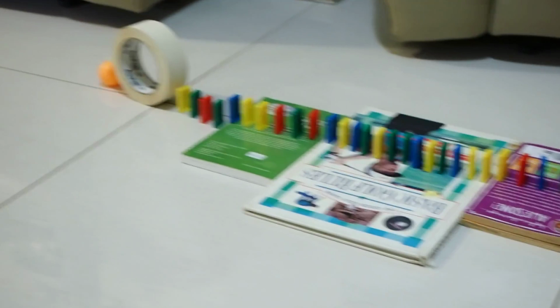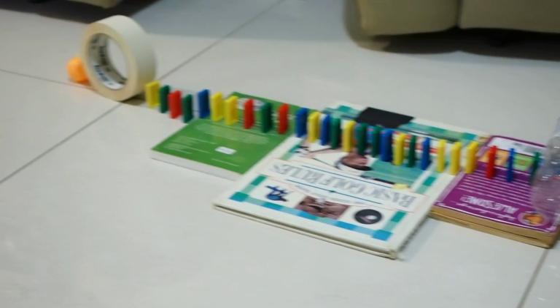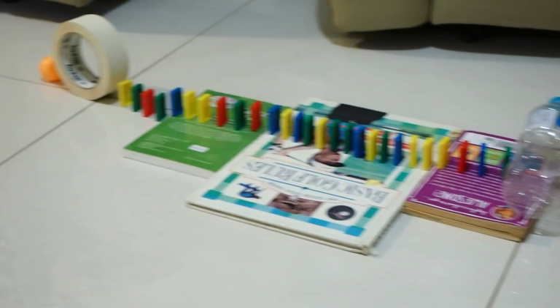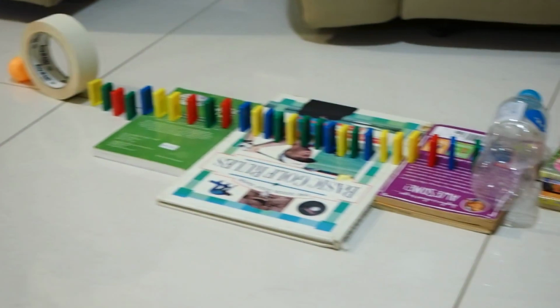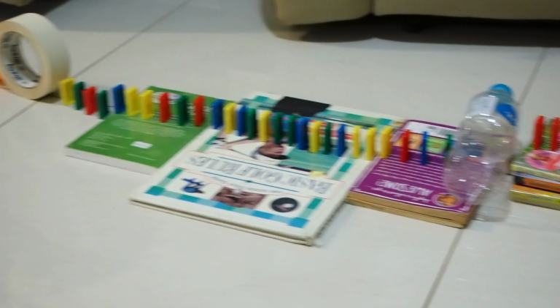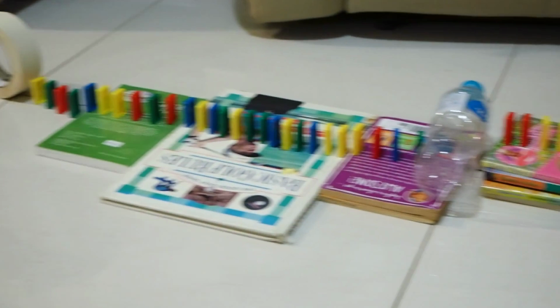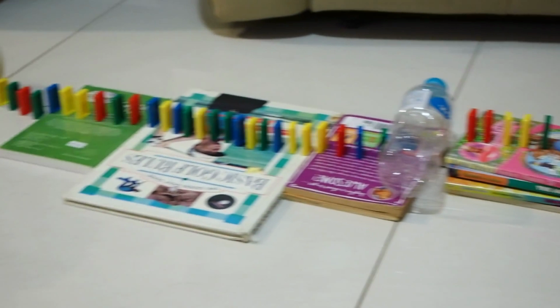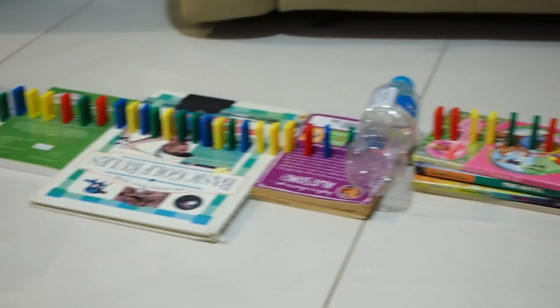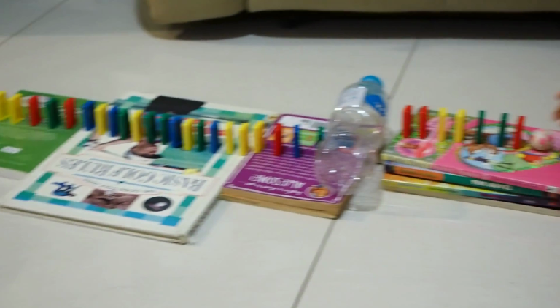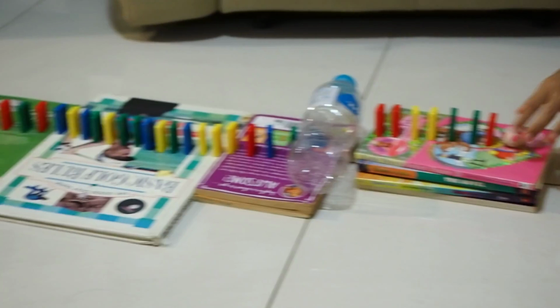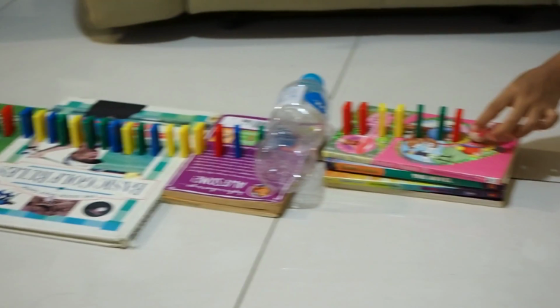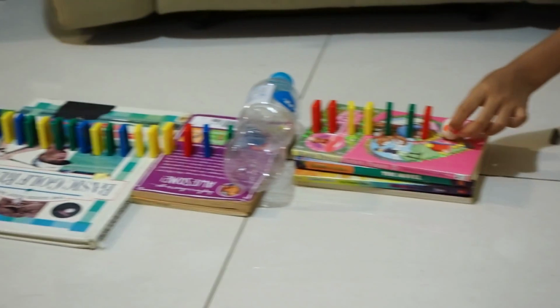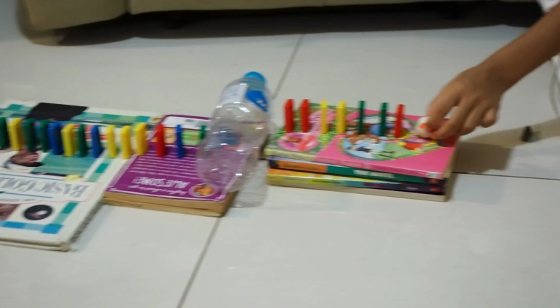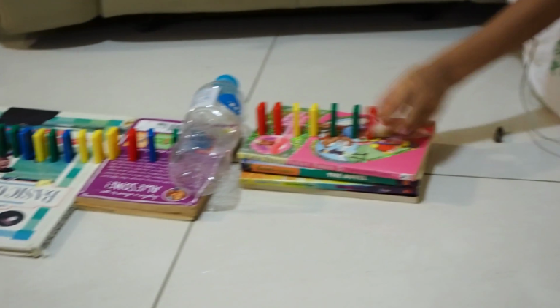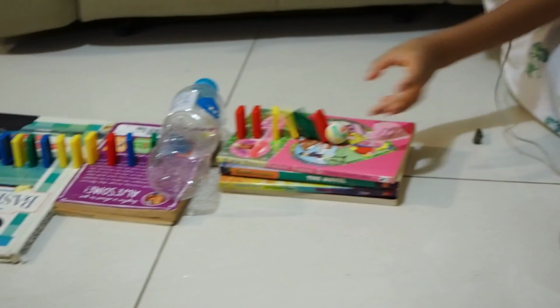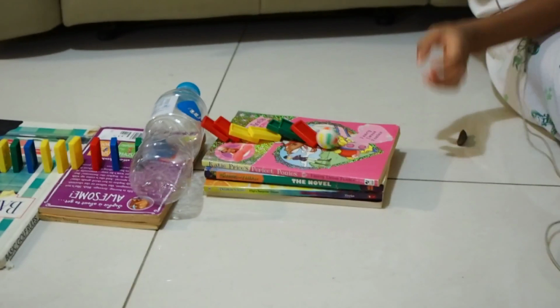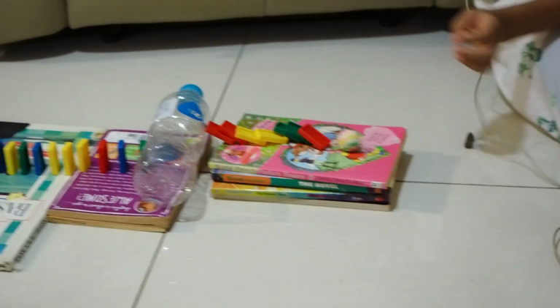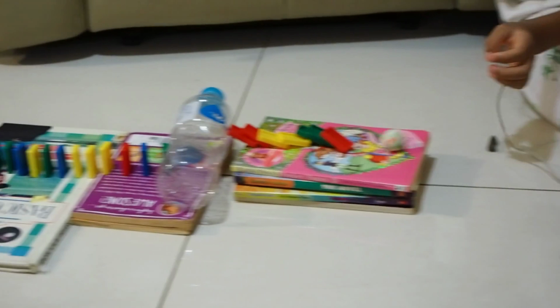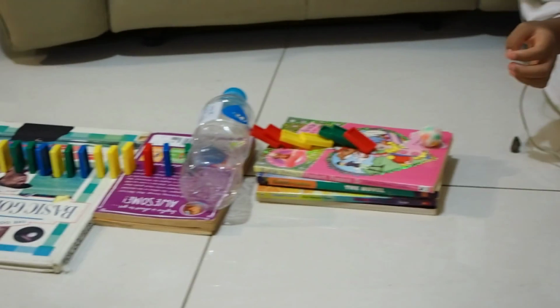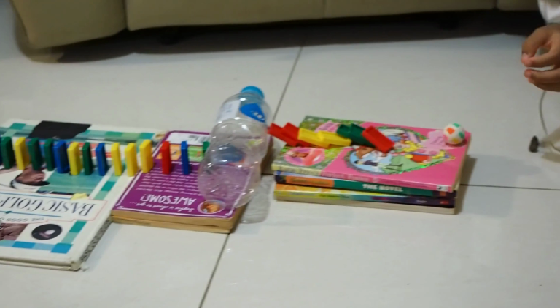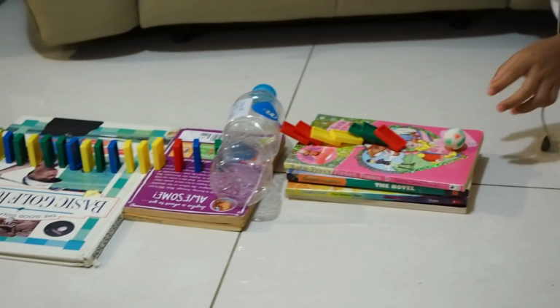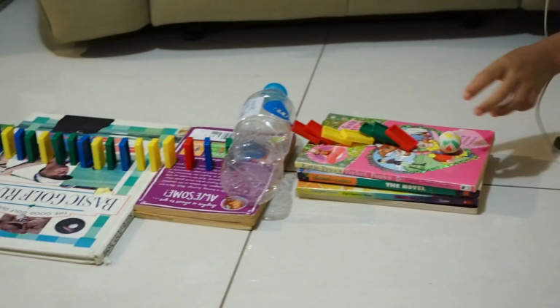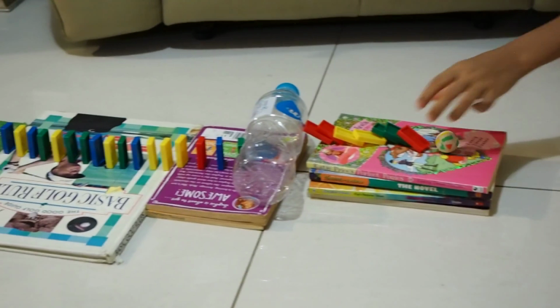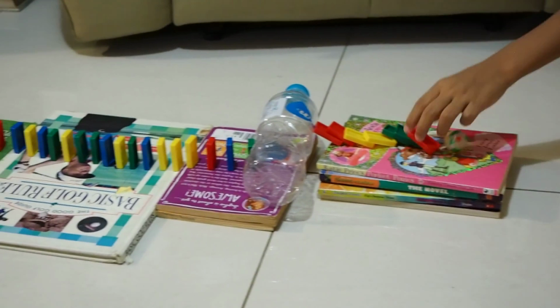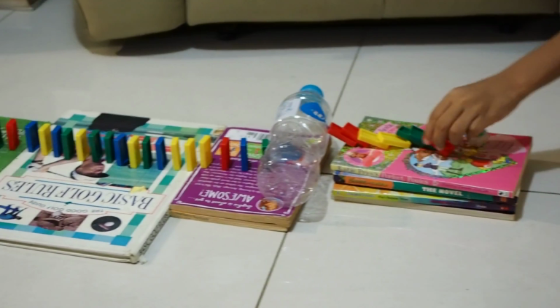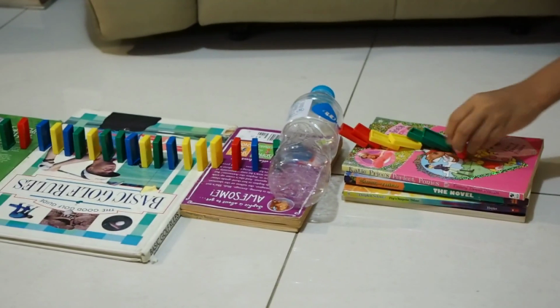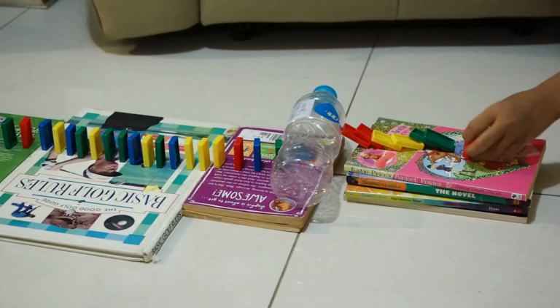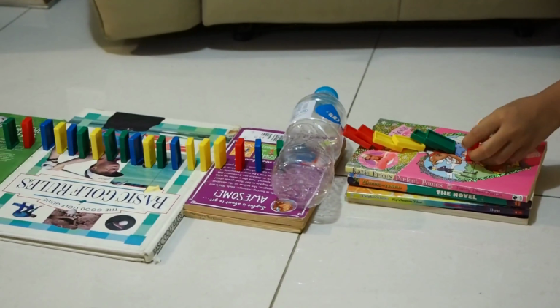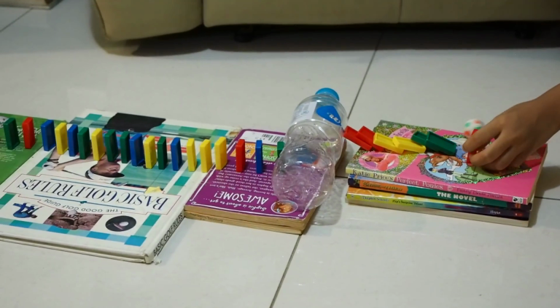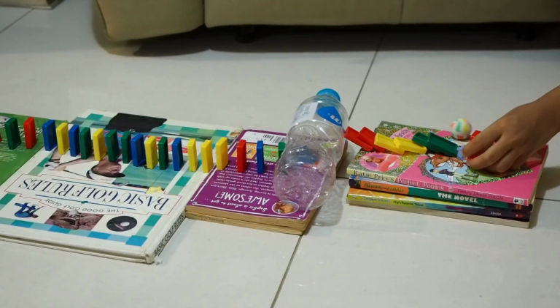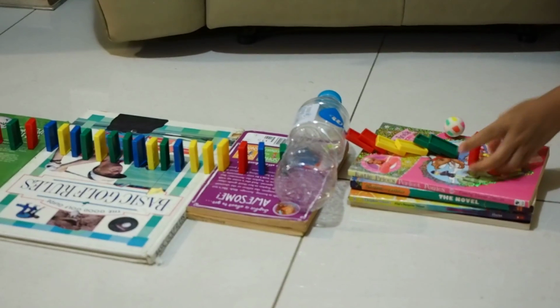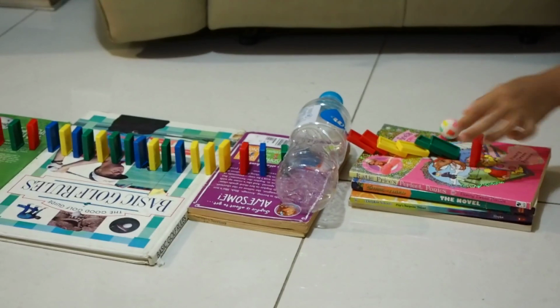Let's see if my Rube Goldberg works. That's the first try.